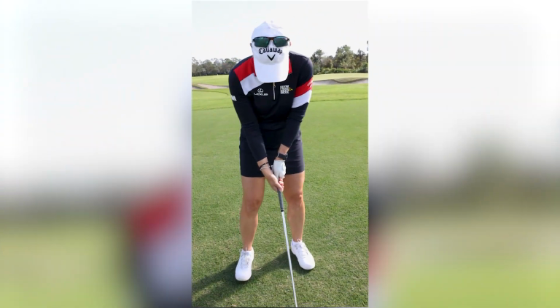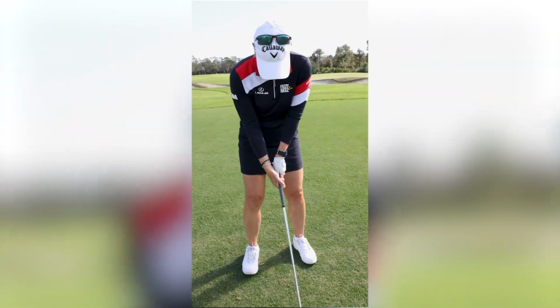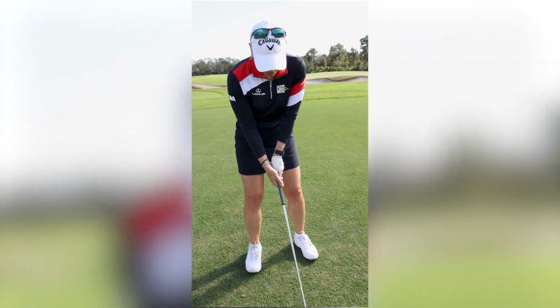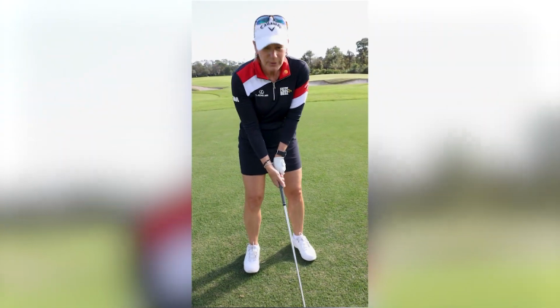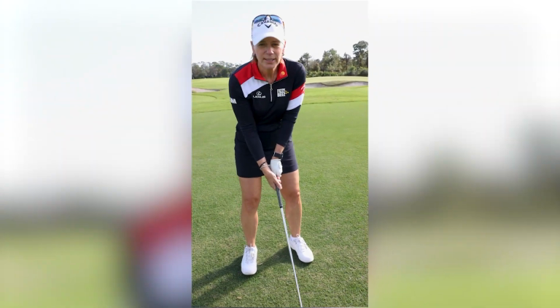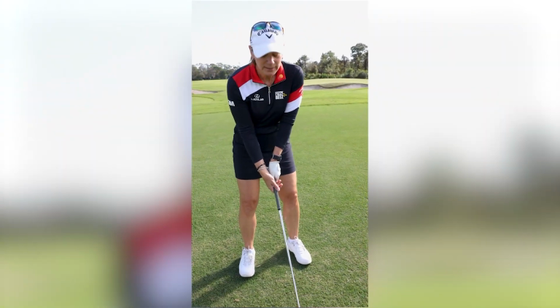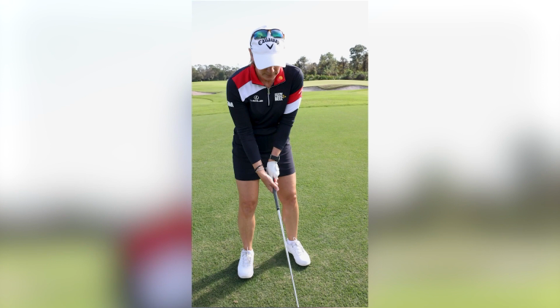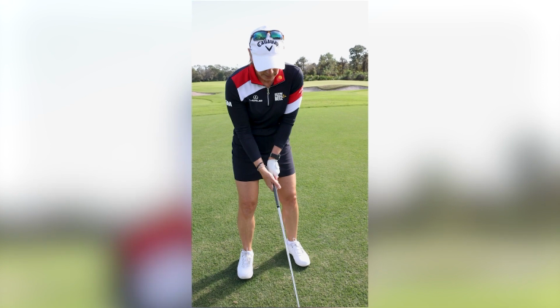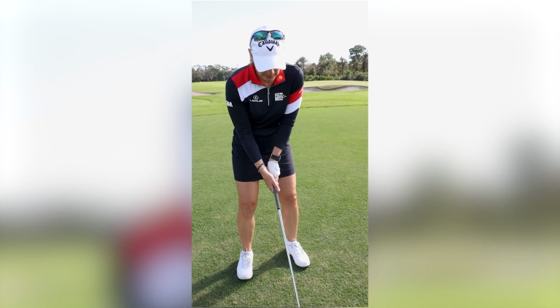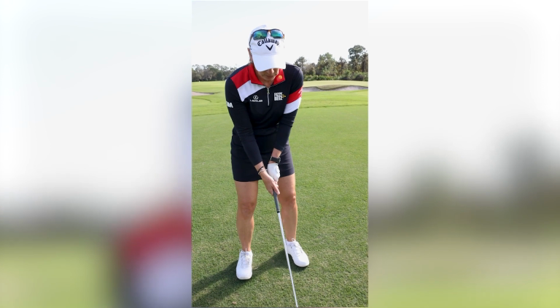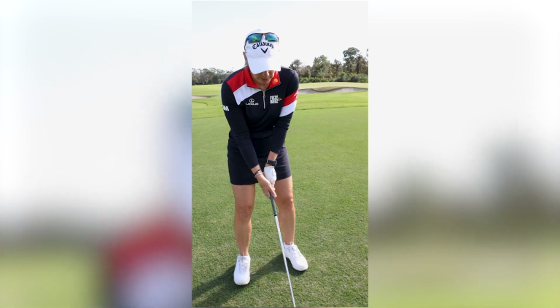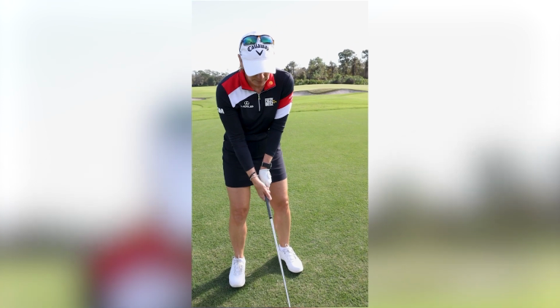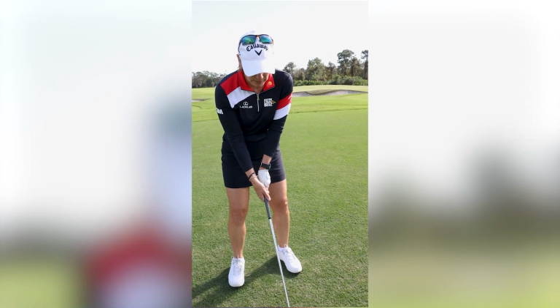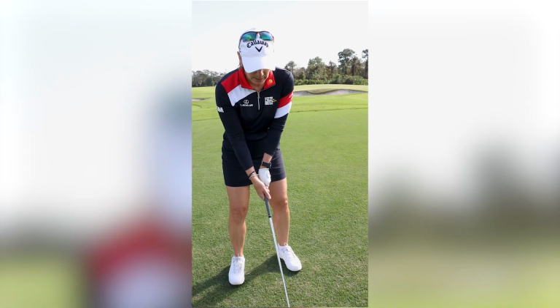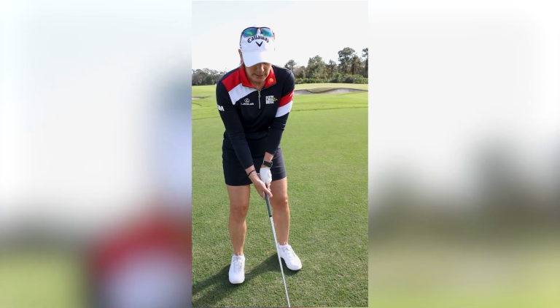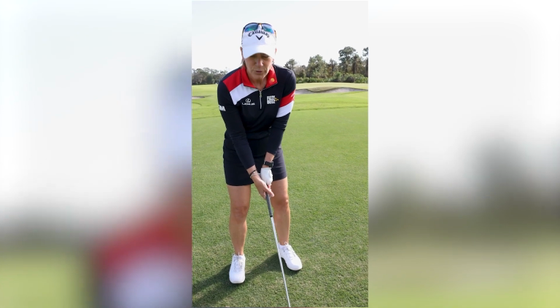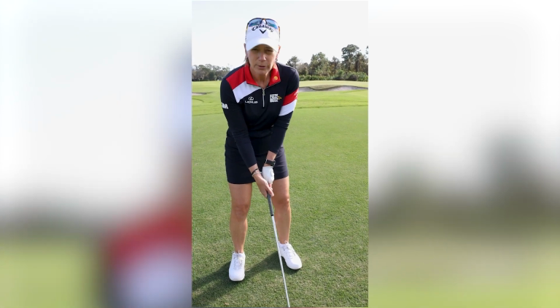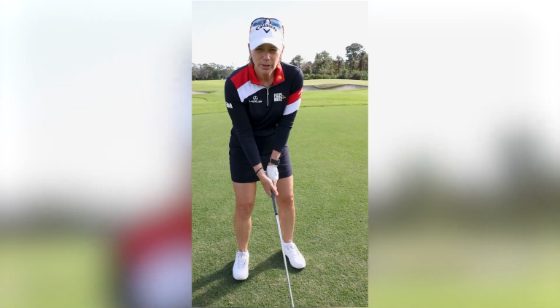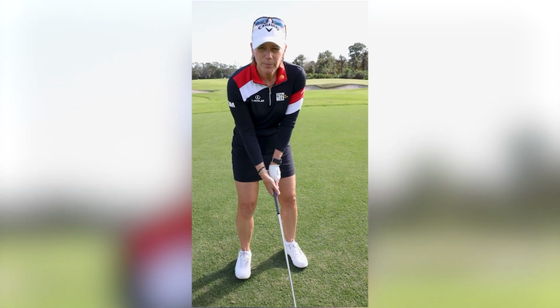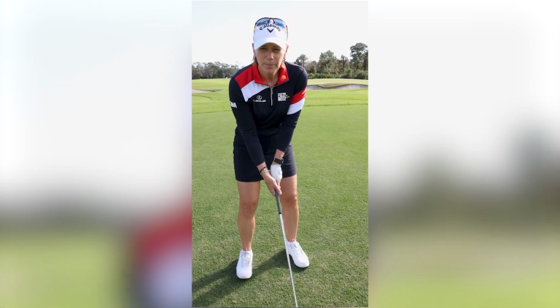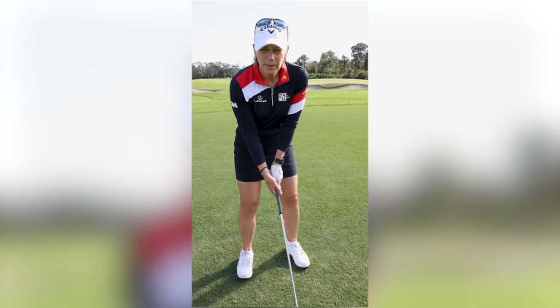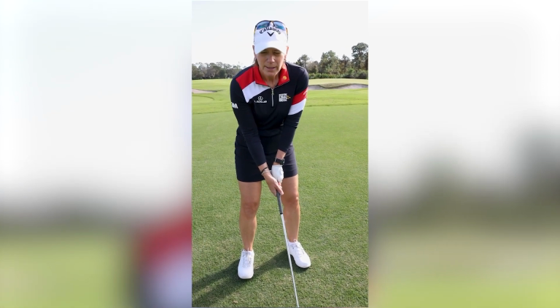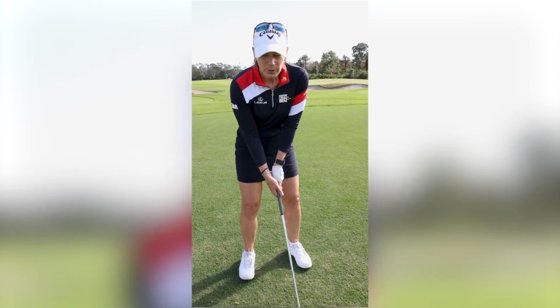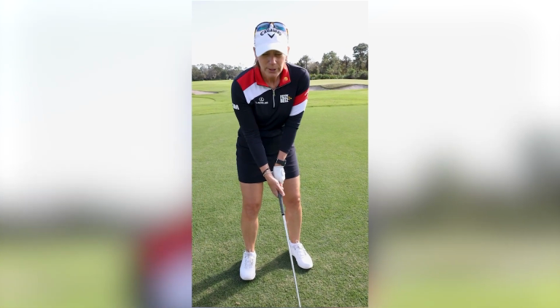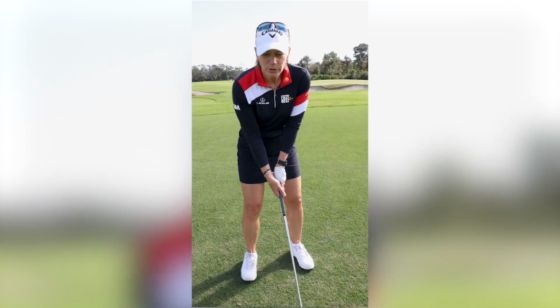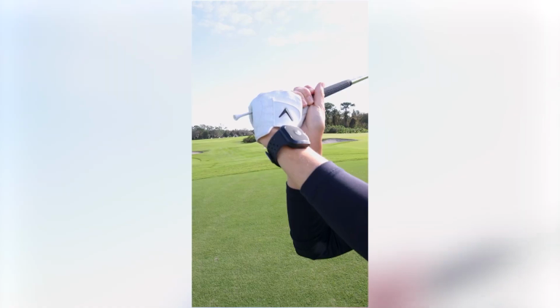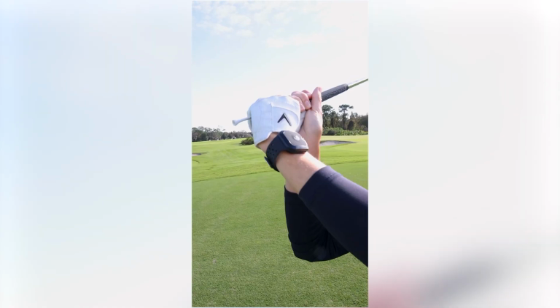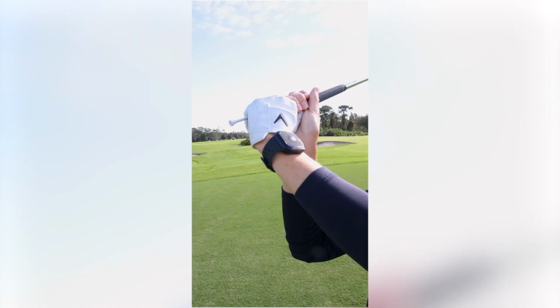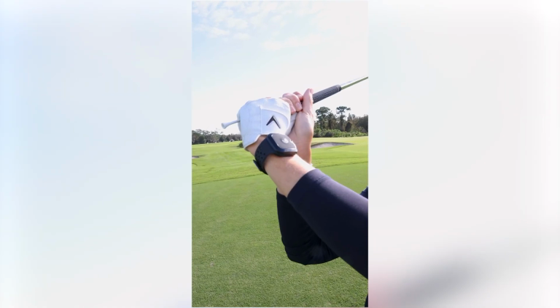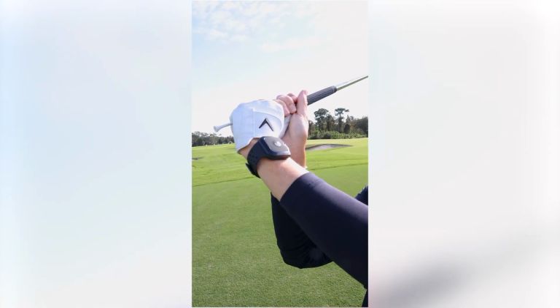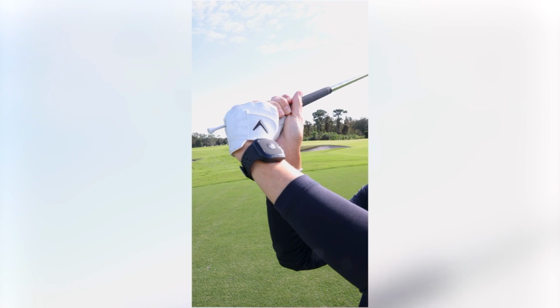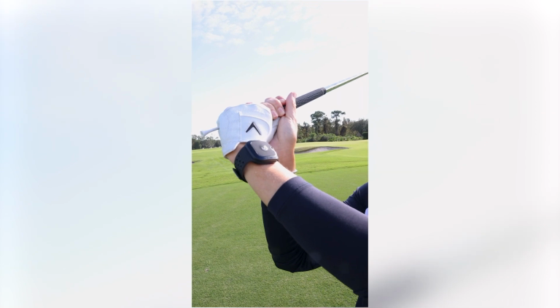I still have the tee, I'm going to swing up, and if you have good grip pressure, the tee should stay there.